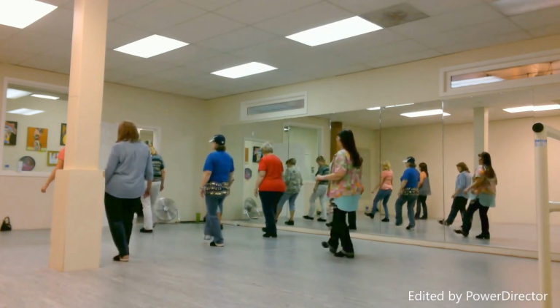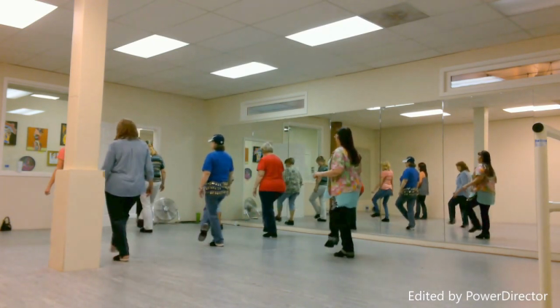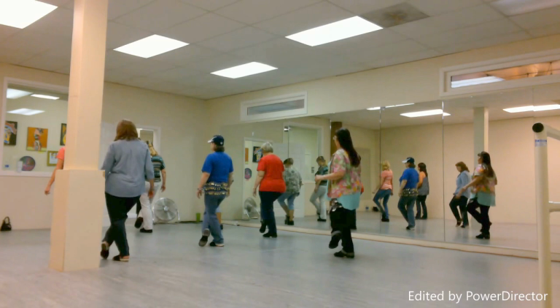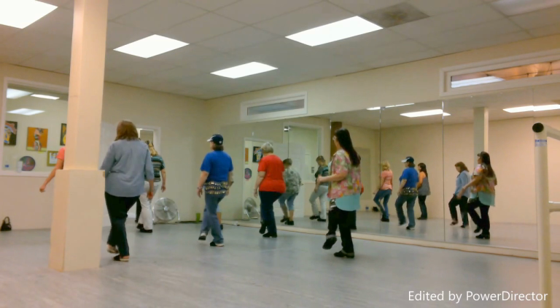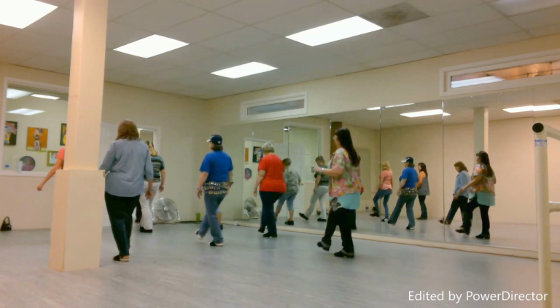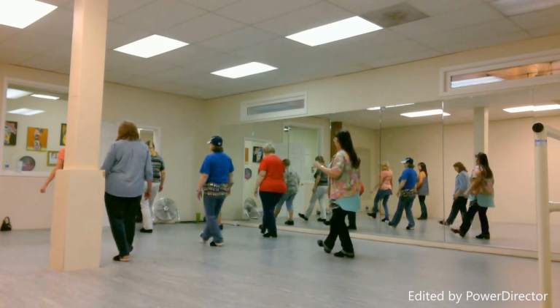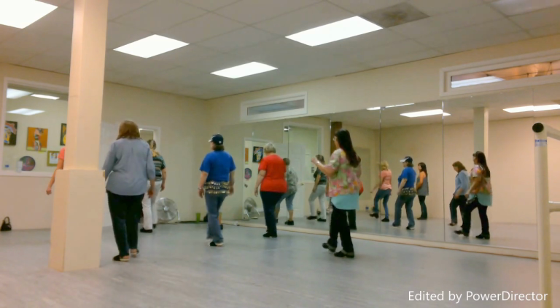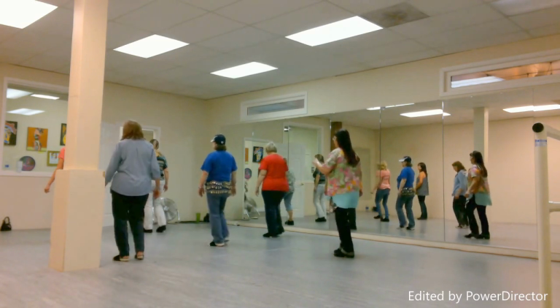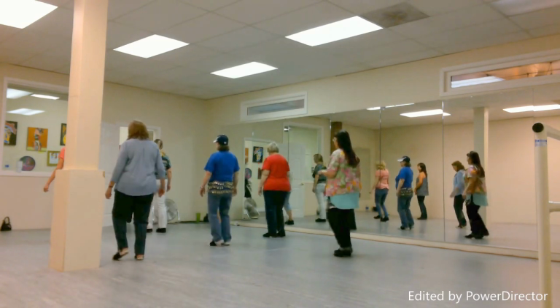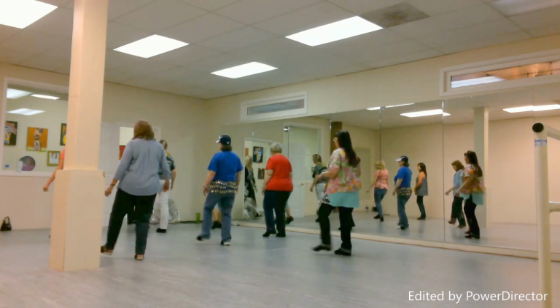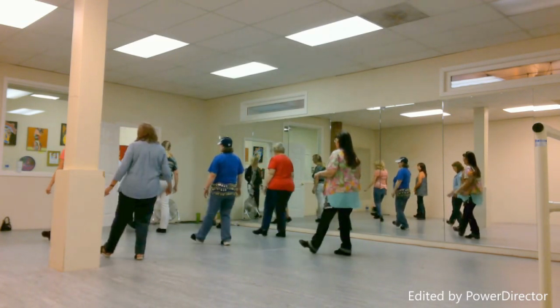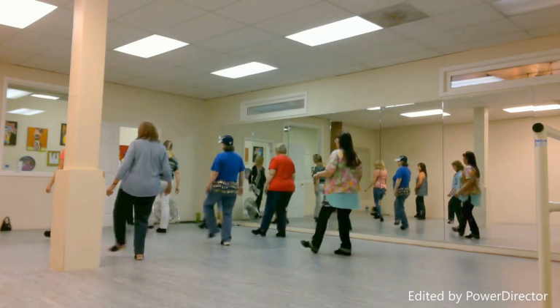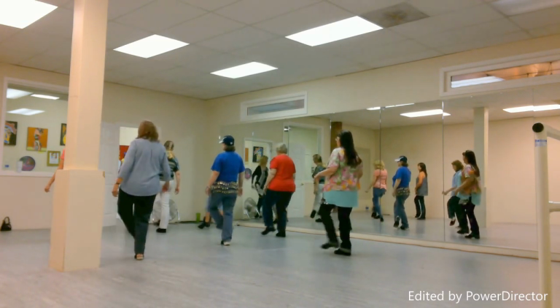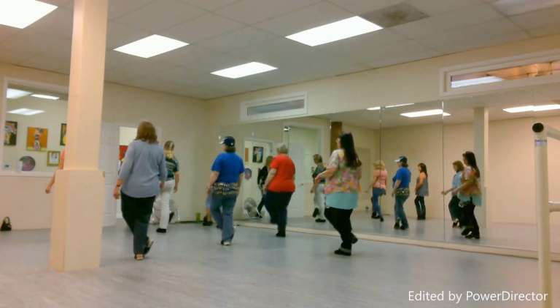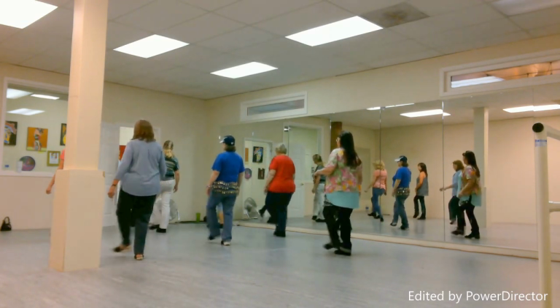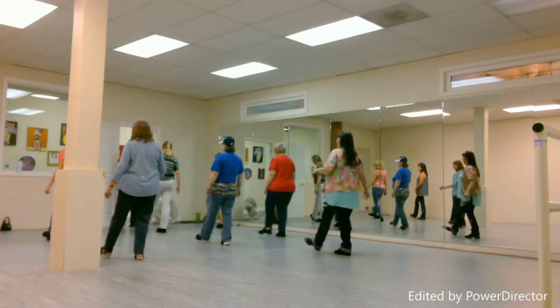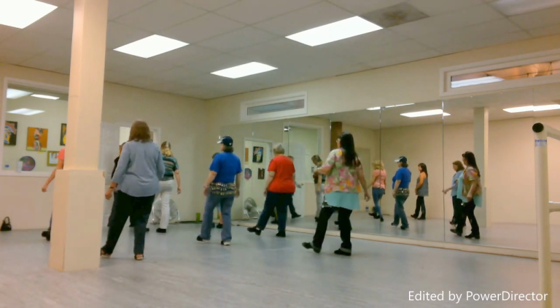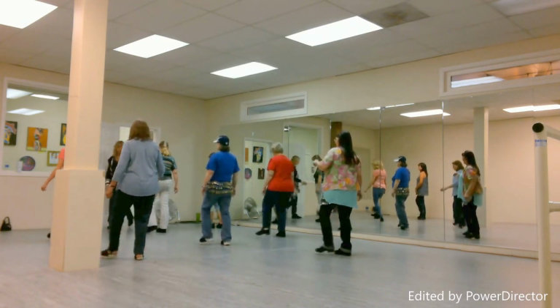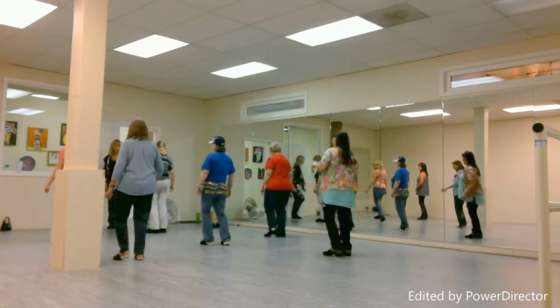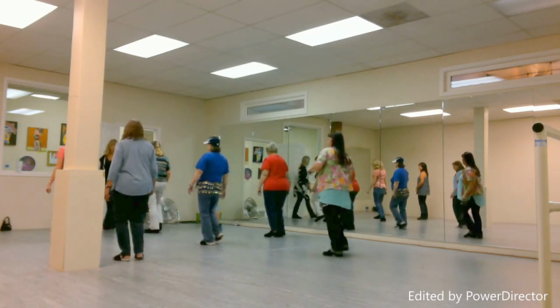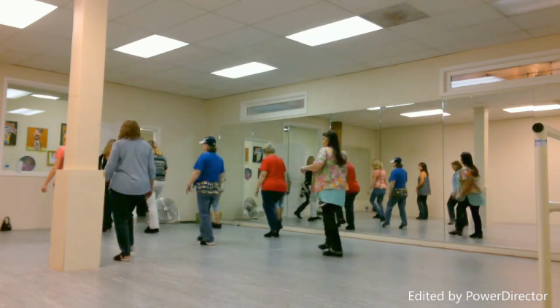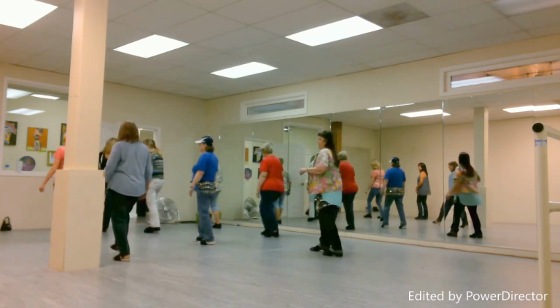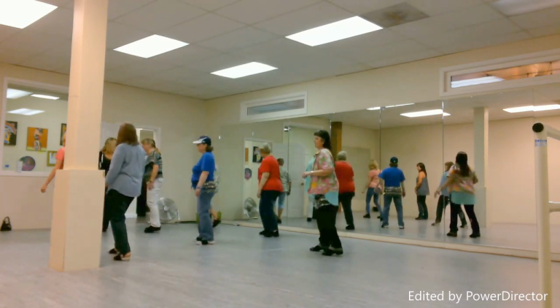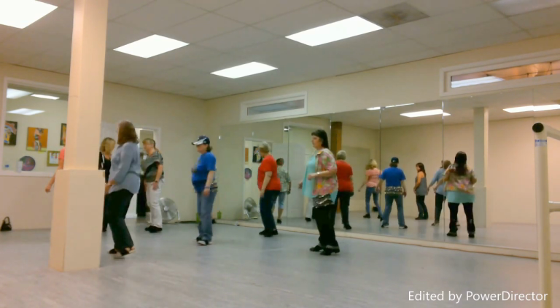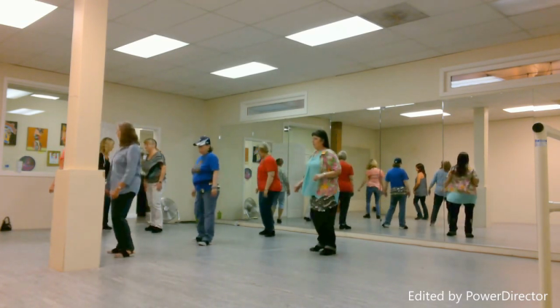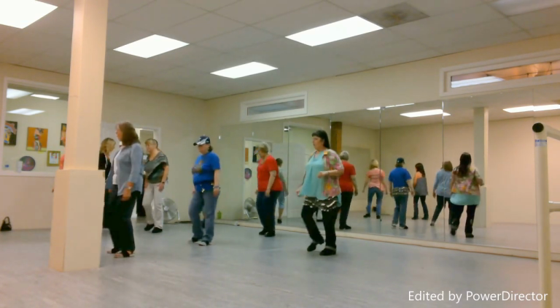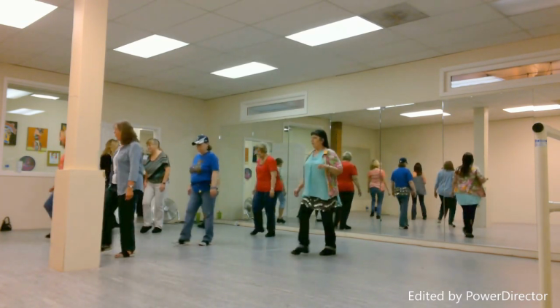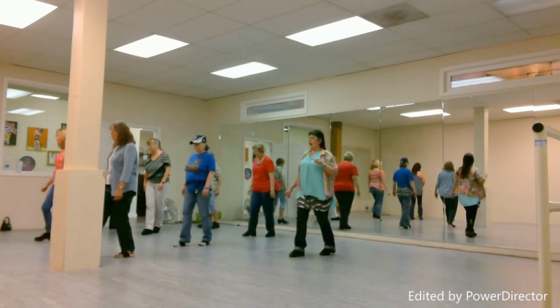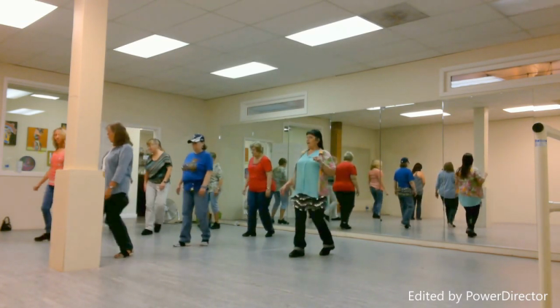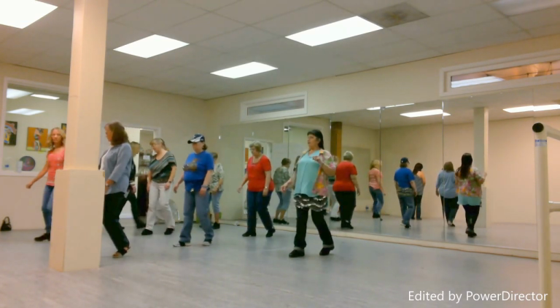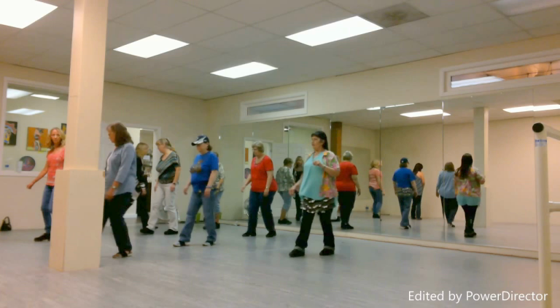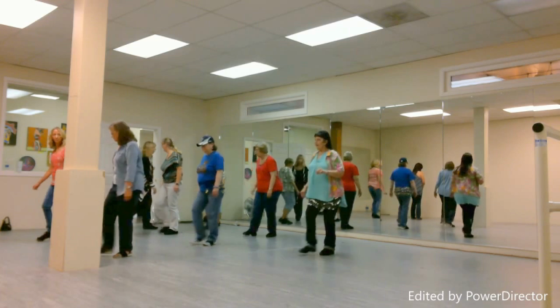Heel hook. Heel hook. Step, turn, quarter, rocking chair.